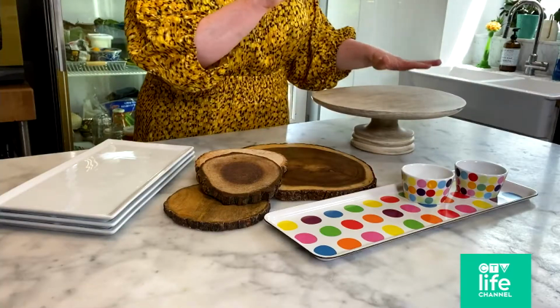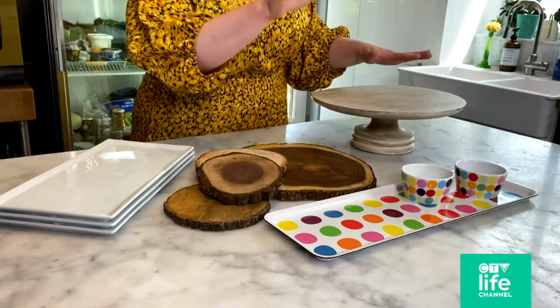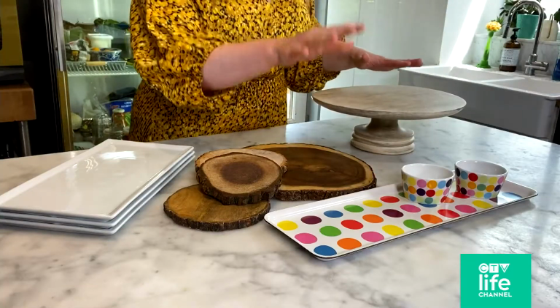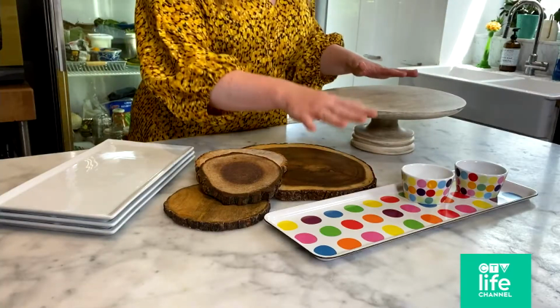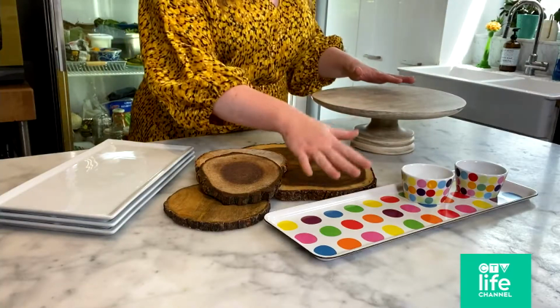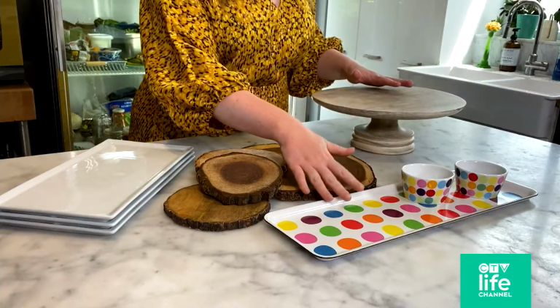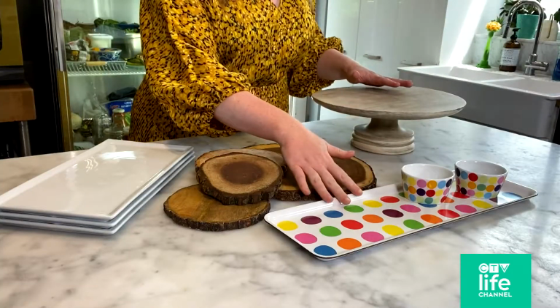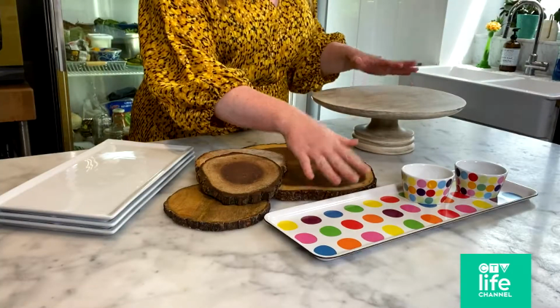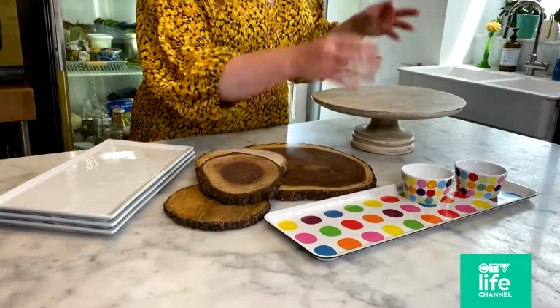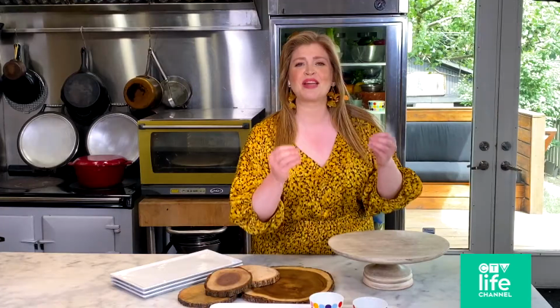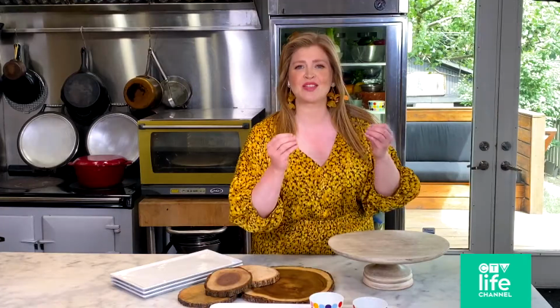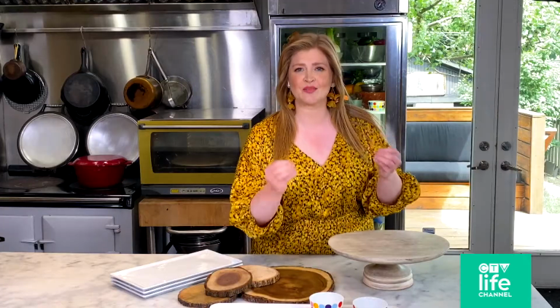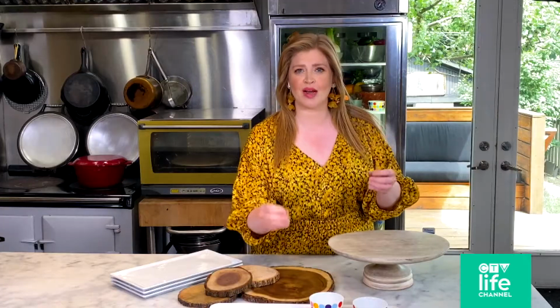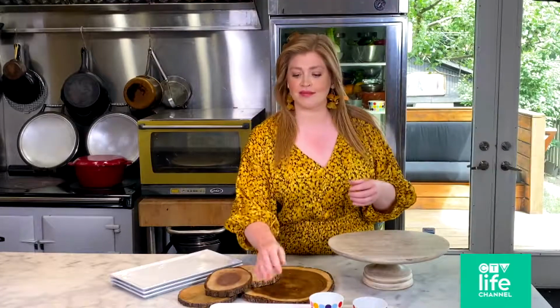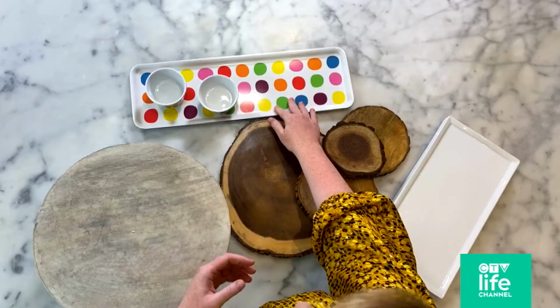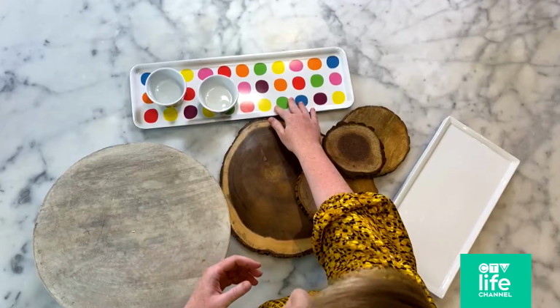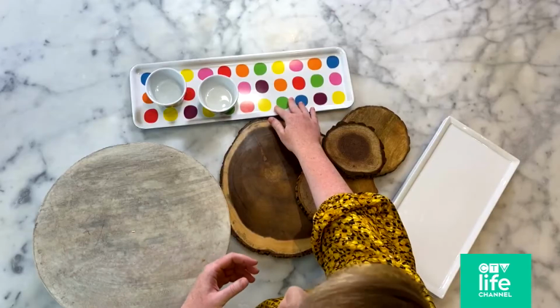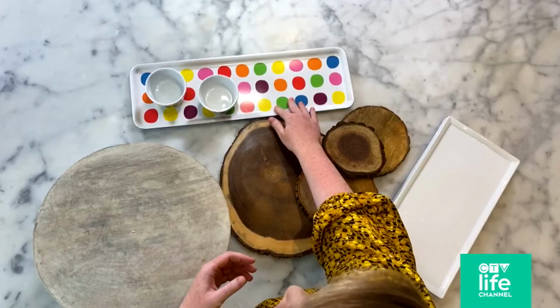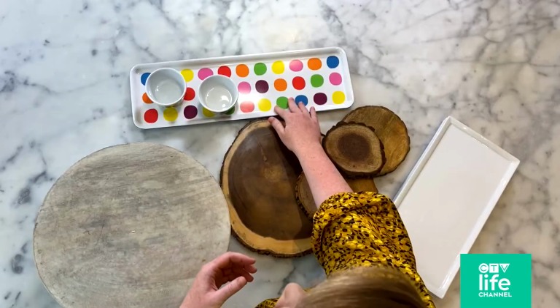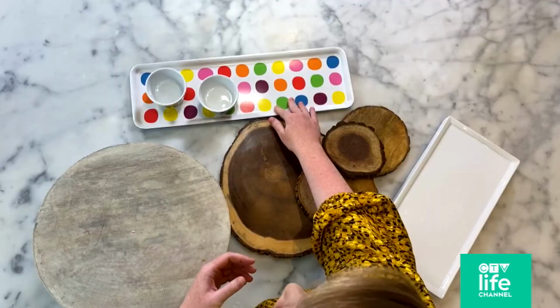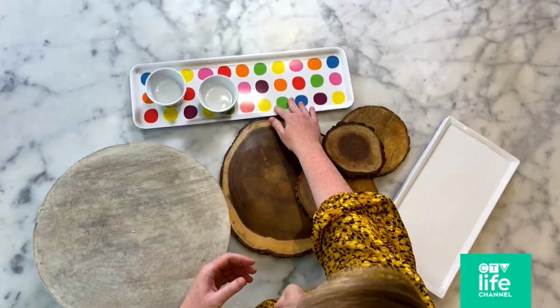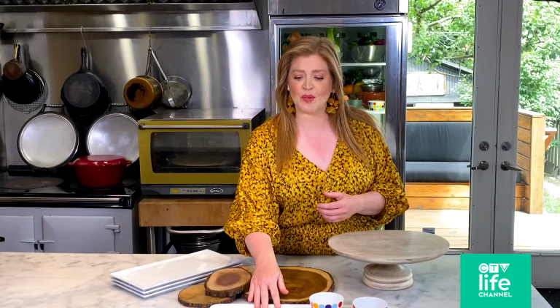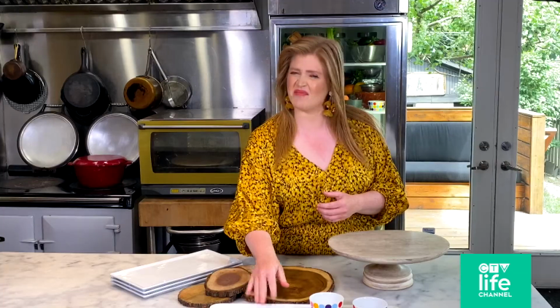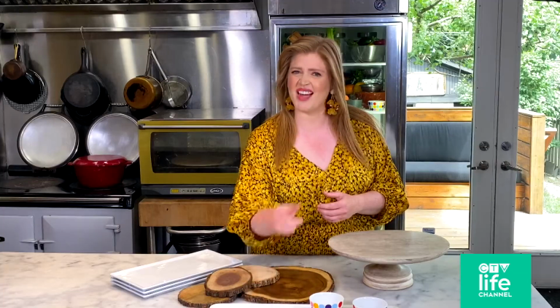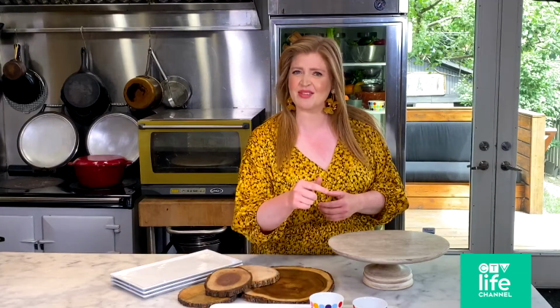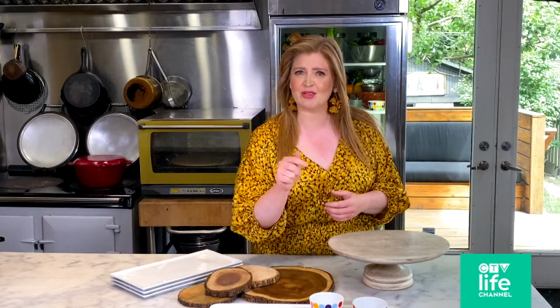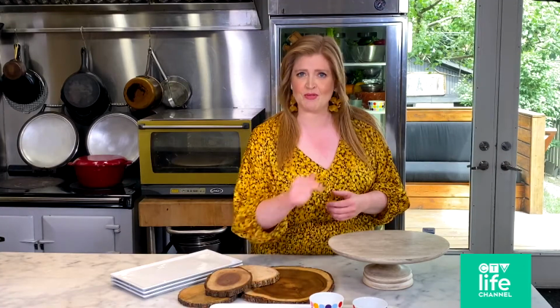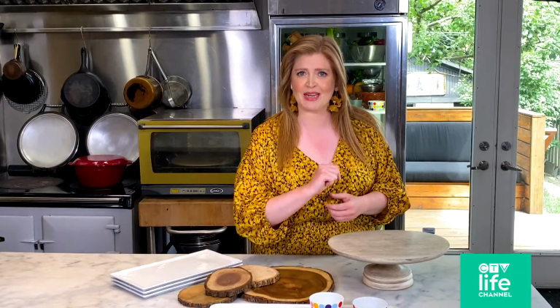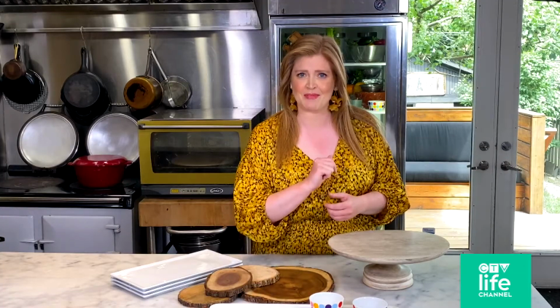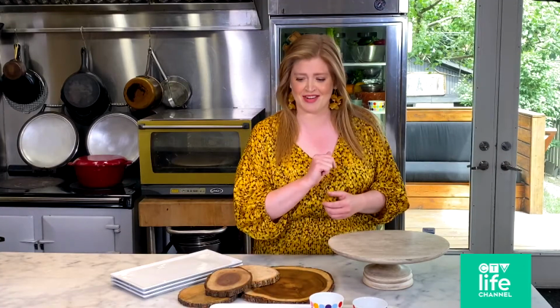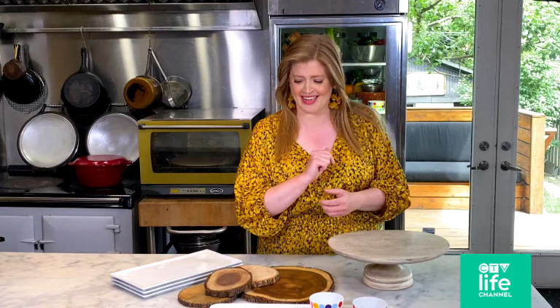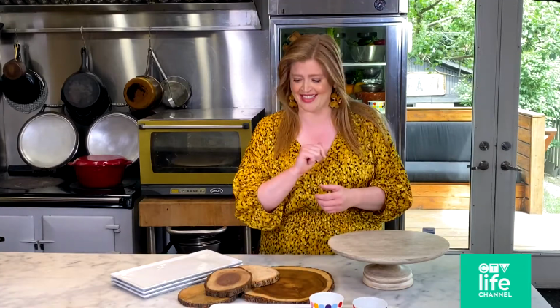Anything with a pop of color, anything that makes you smile. Rod does not smile with these, but I do, so we keep them in our kitchen.